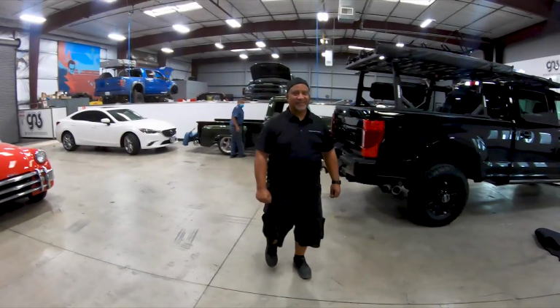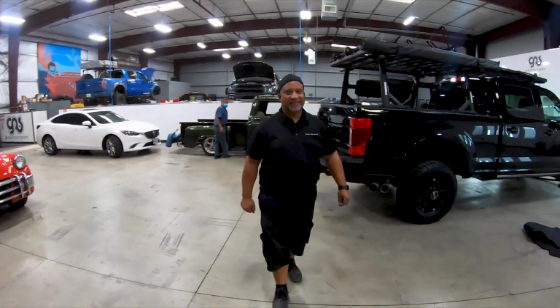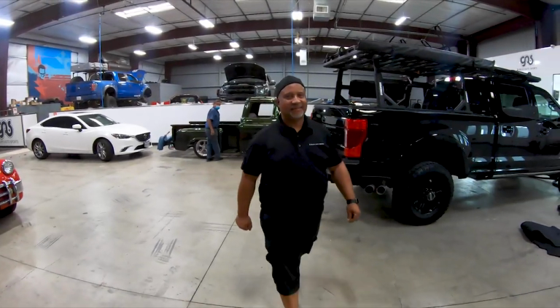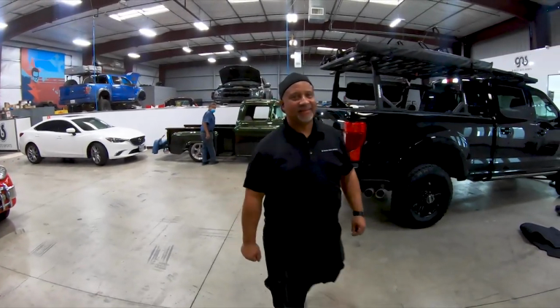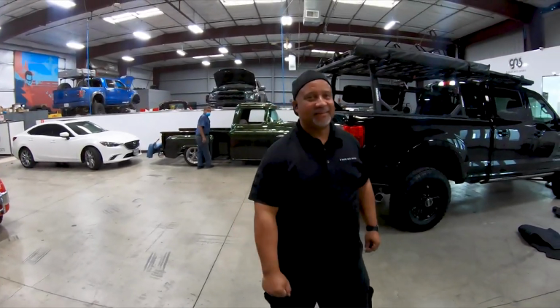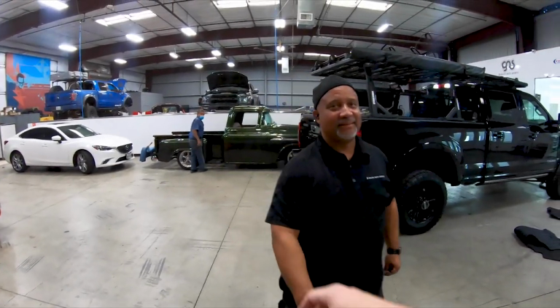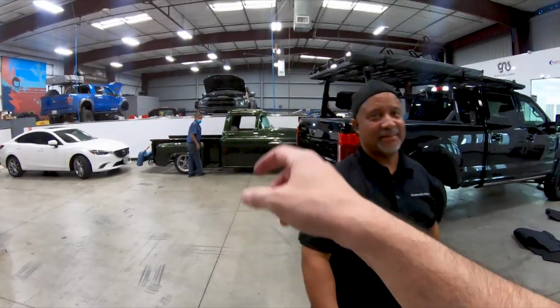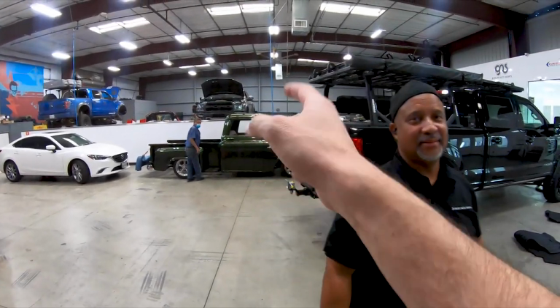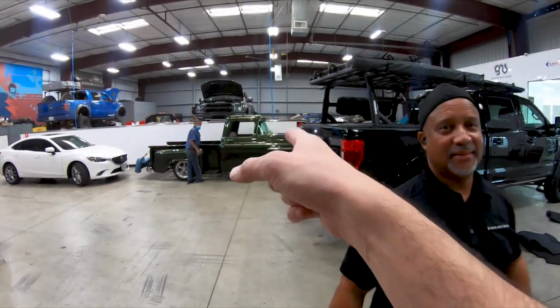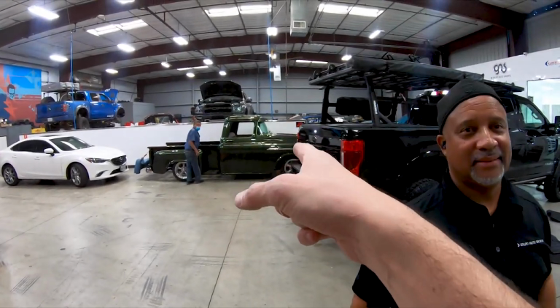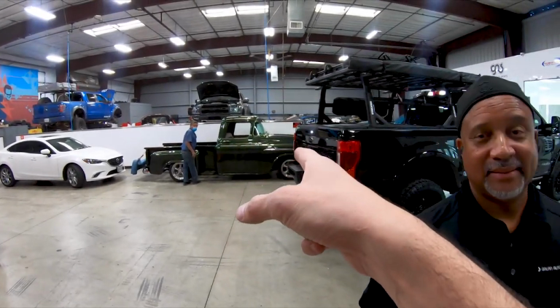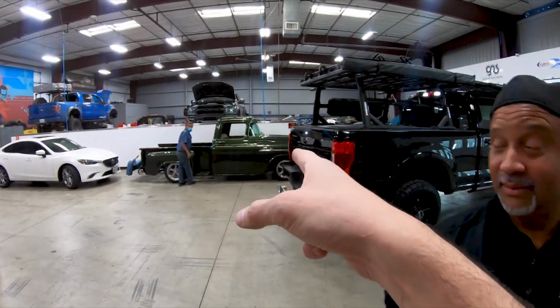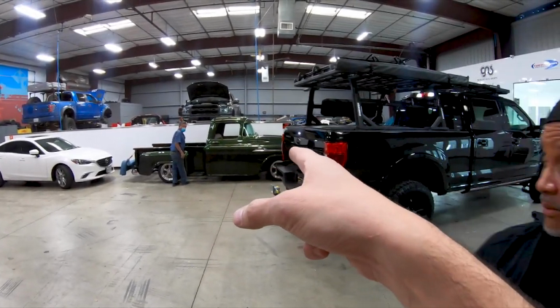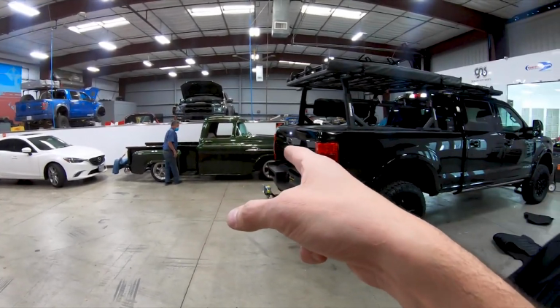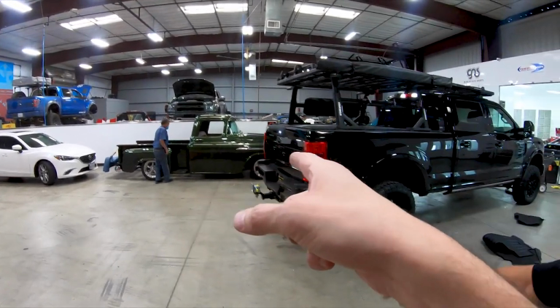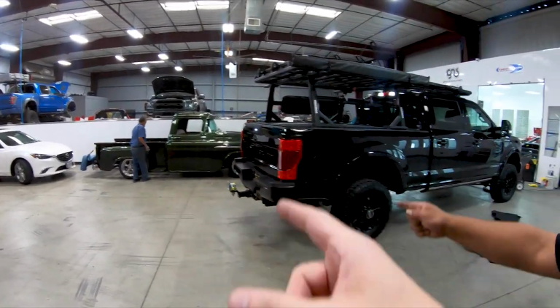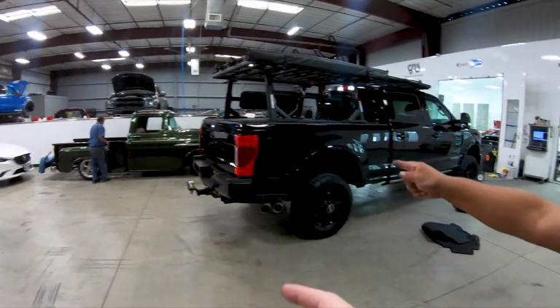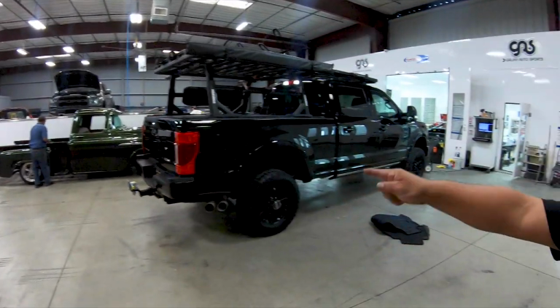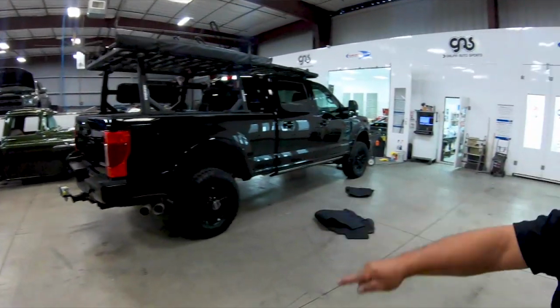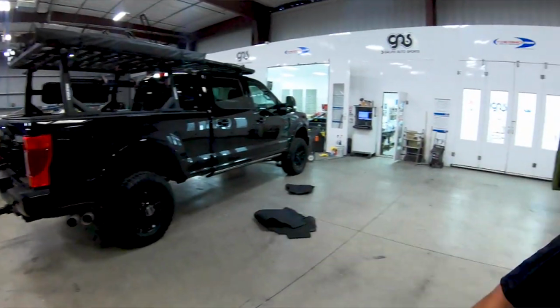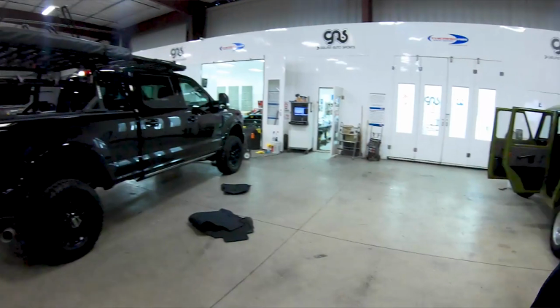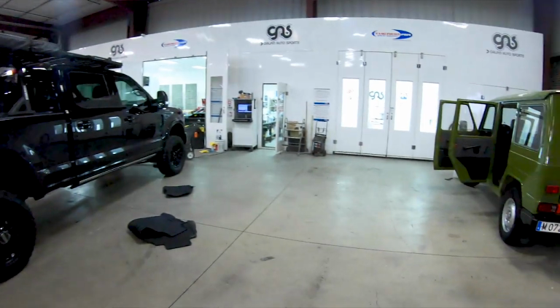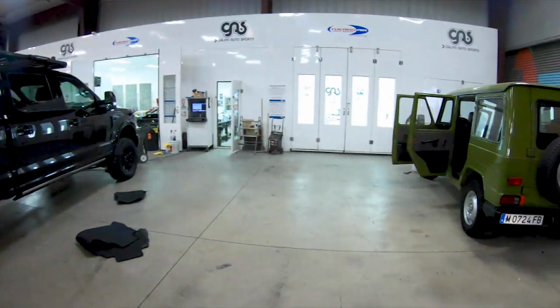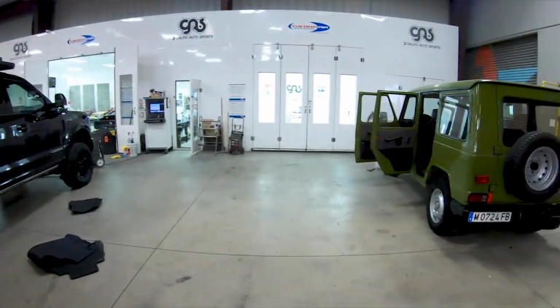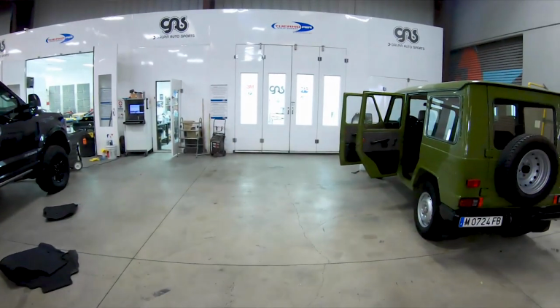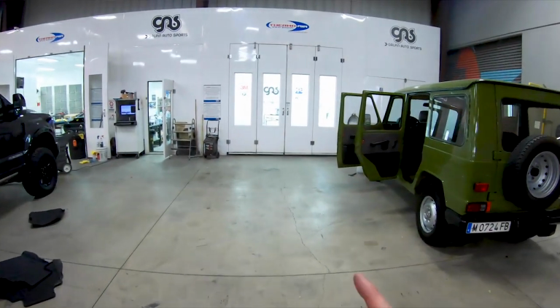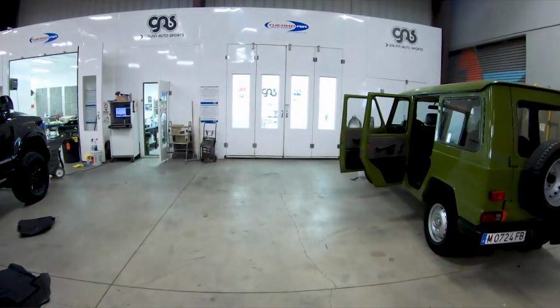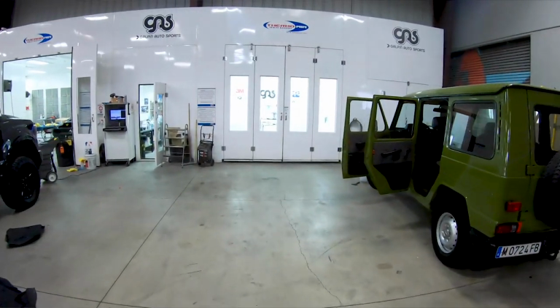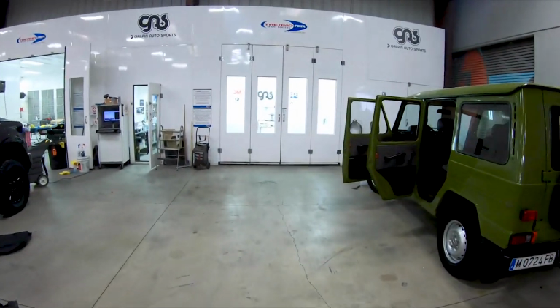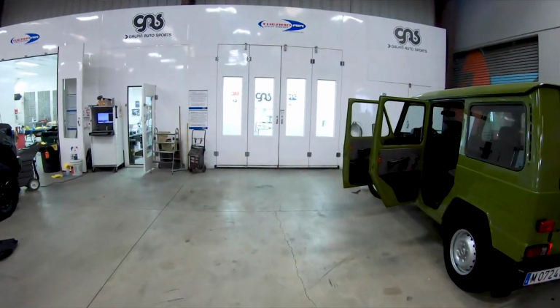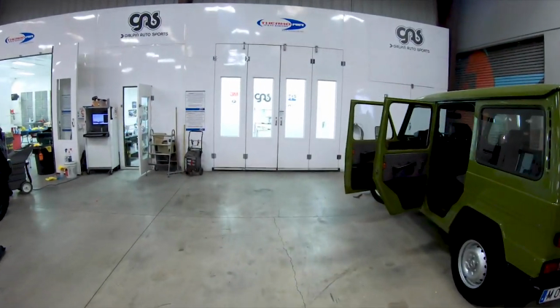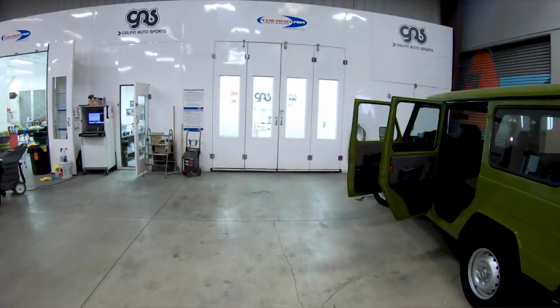You guys are familiar with that Apache we have — it came in for some work on the bedwood.